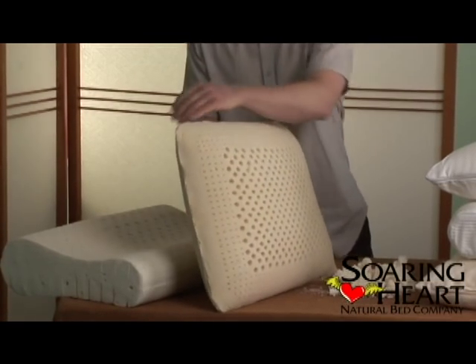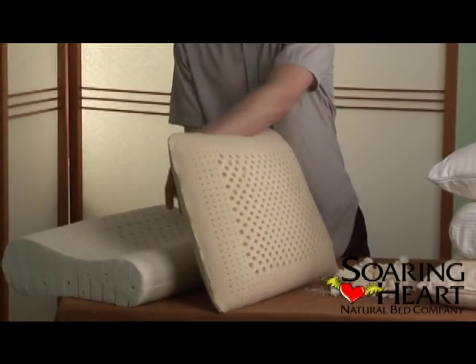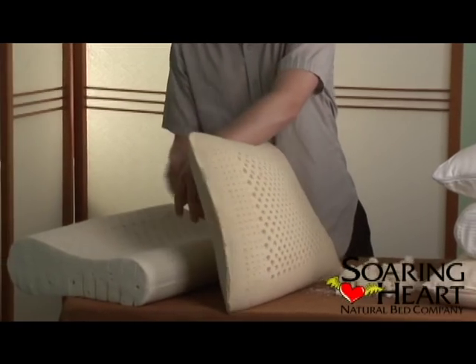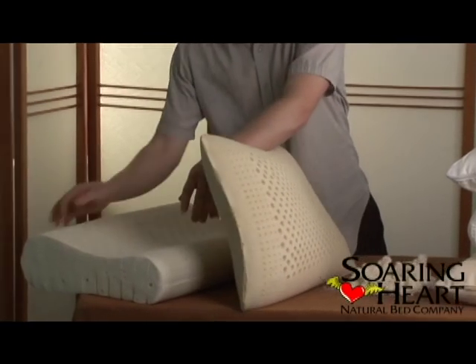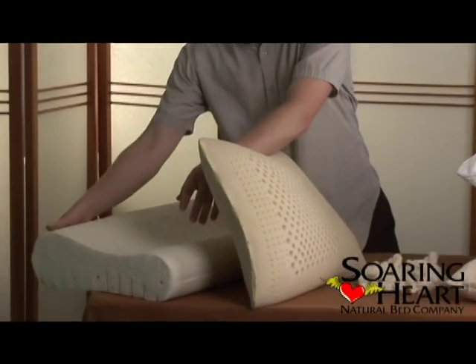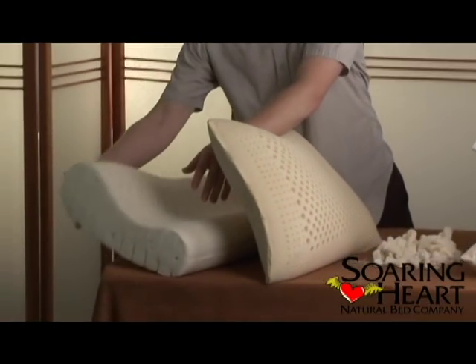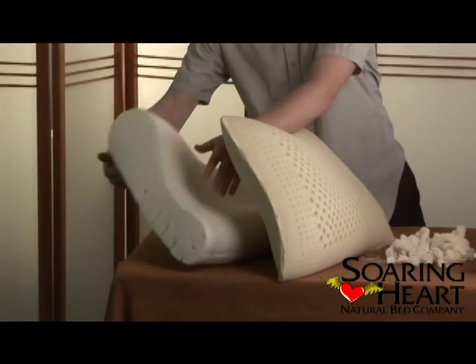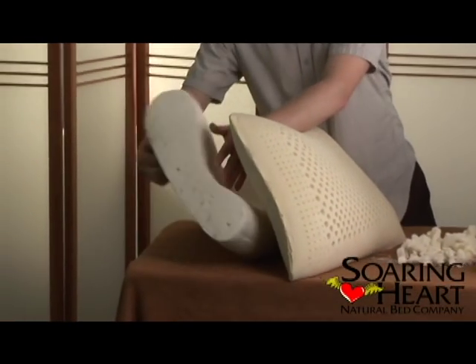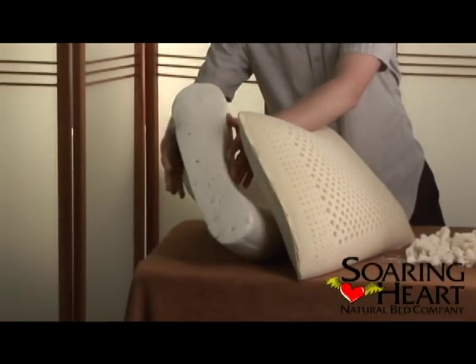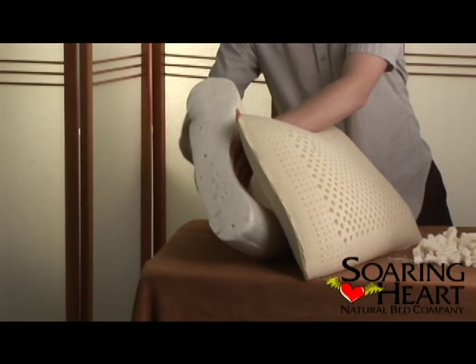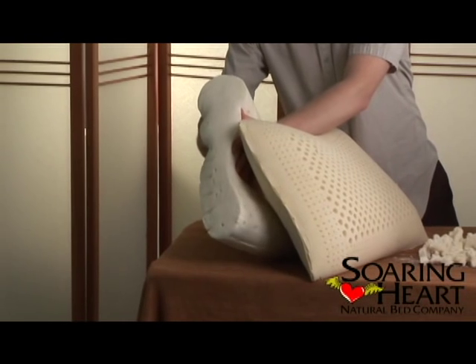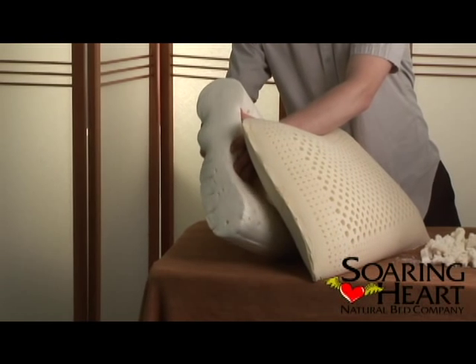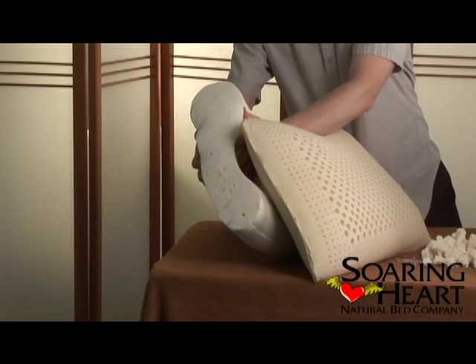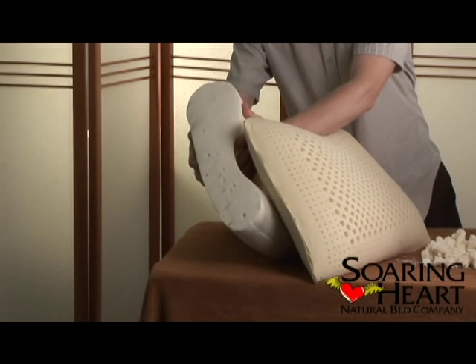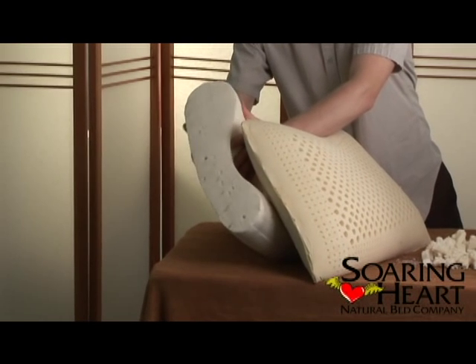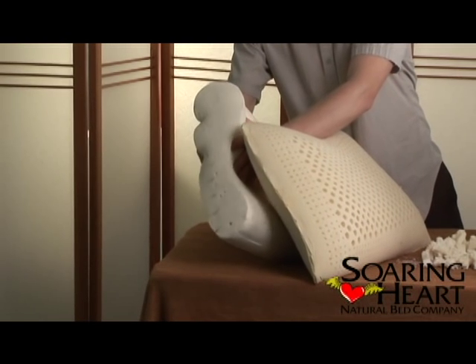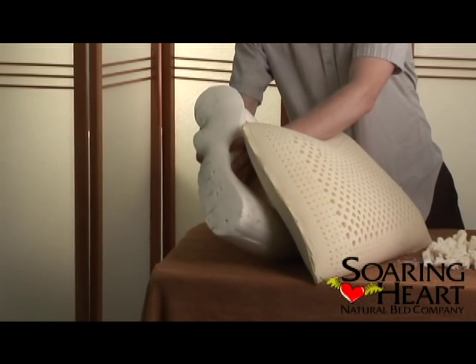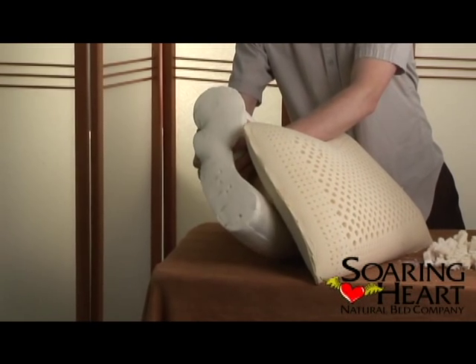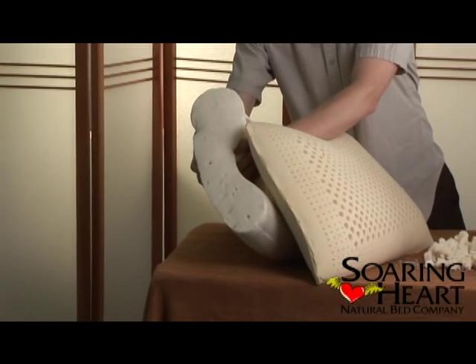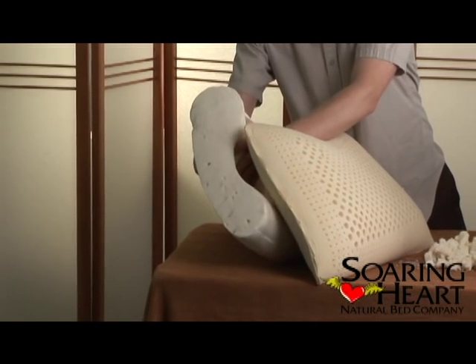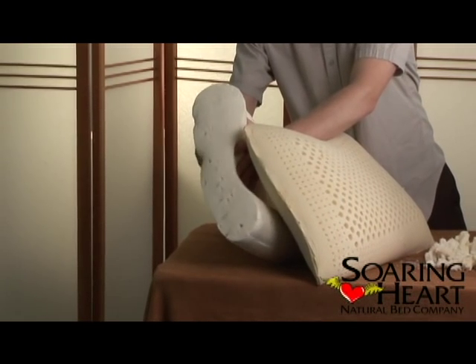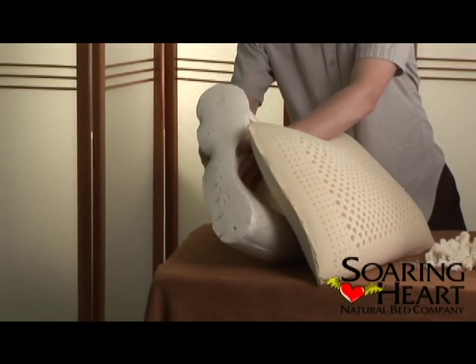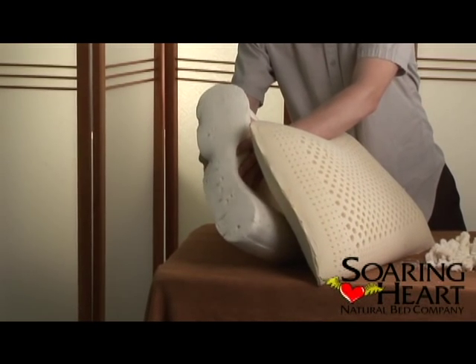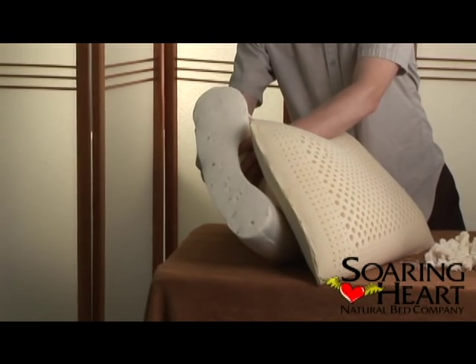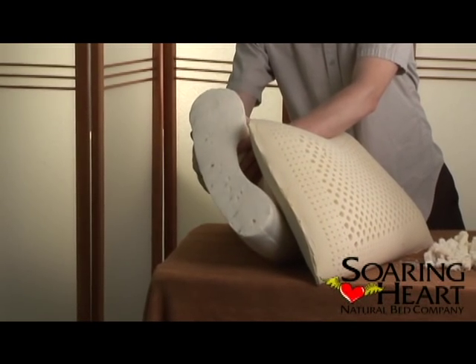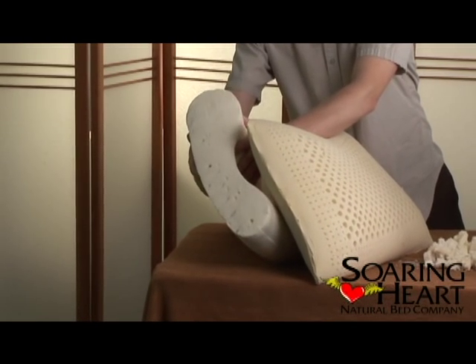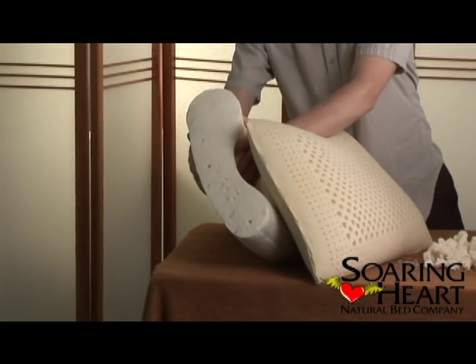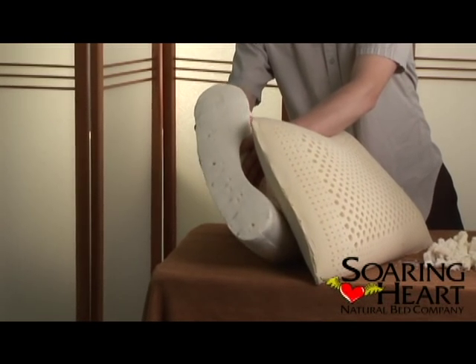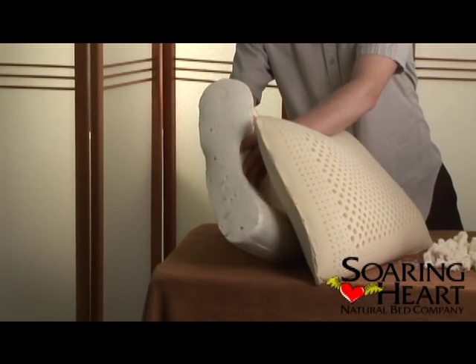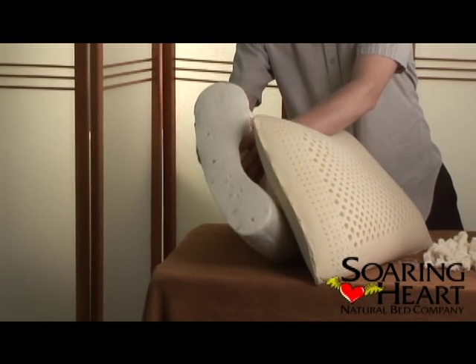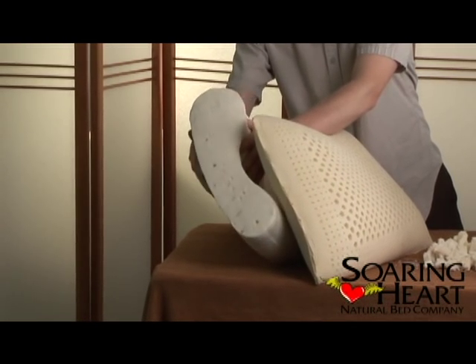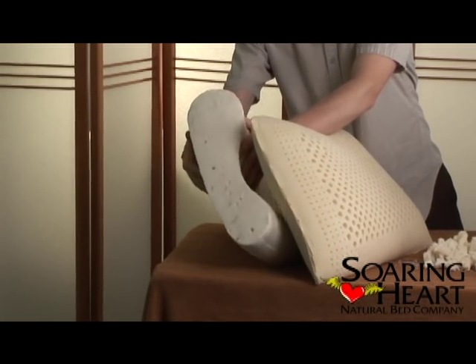Now with our contoured pillow, this comes in the natural variety only. We don't get it in the synthetic and natural blend.